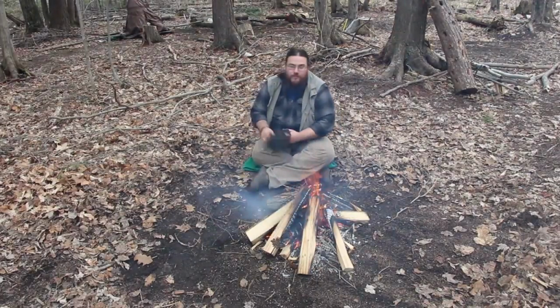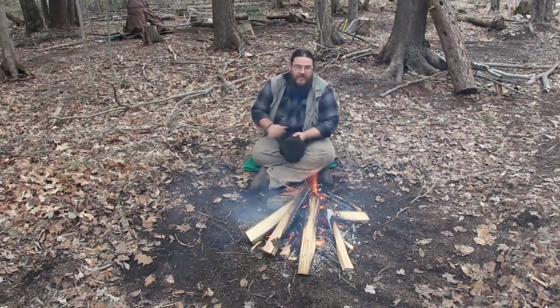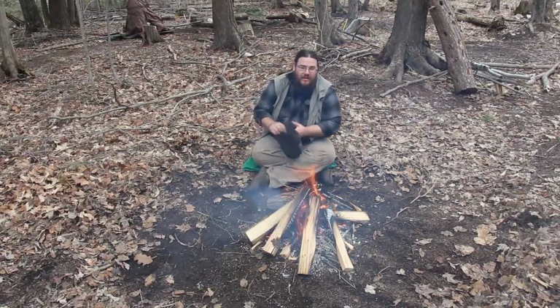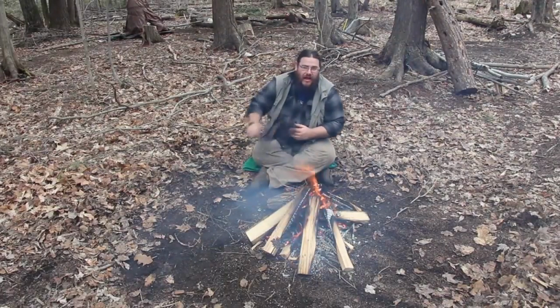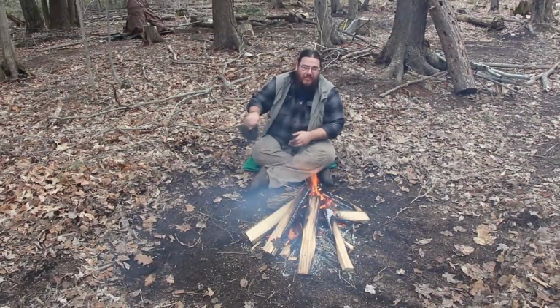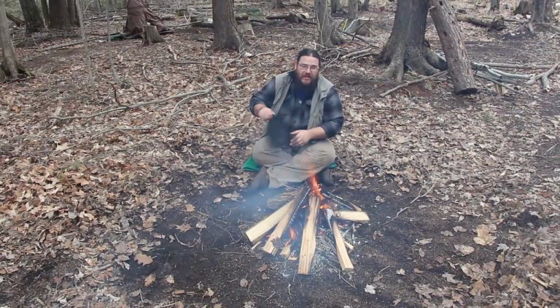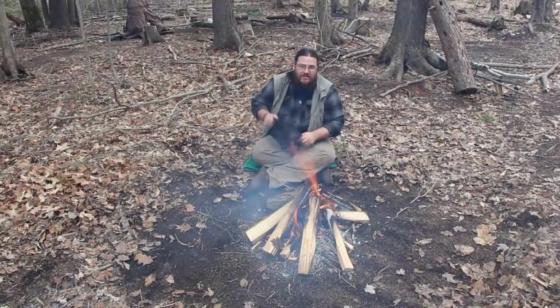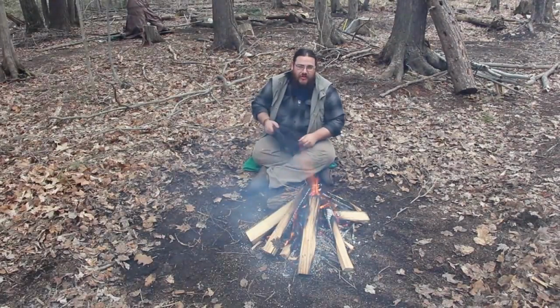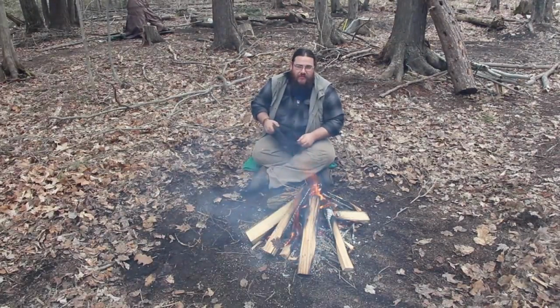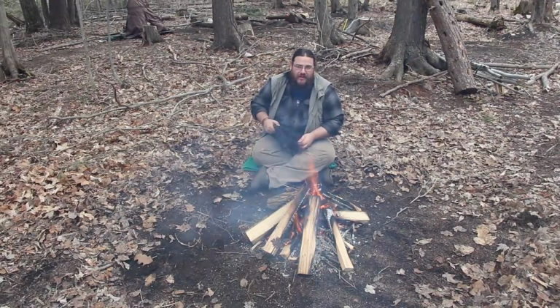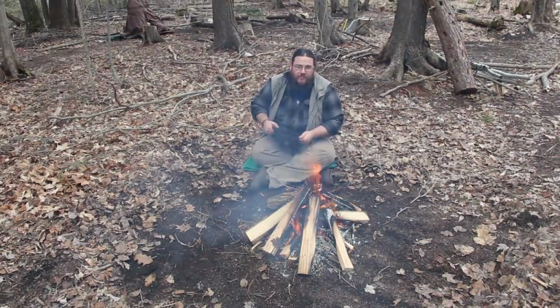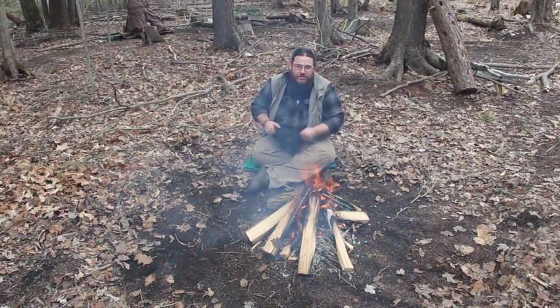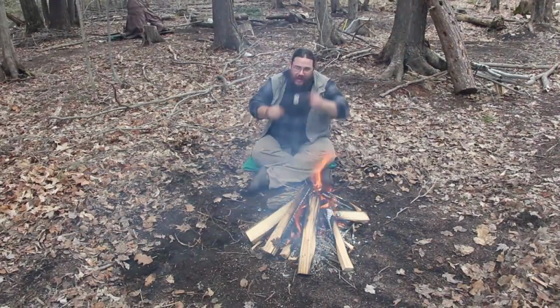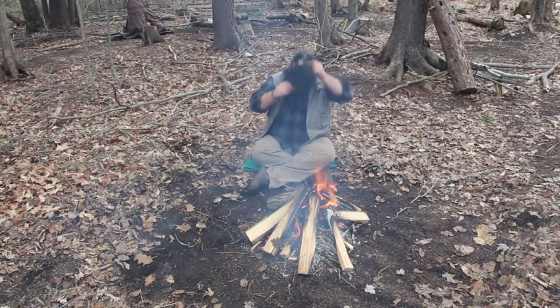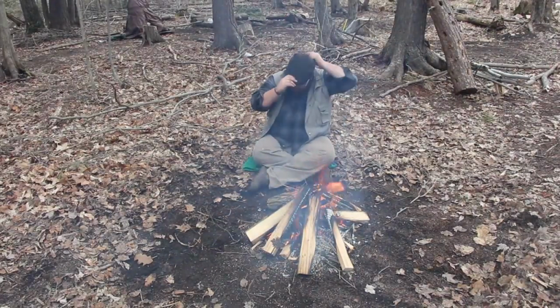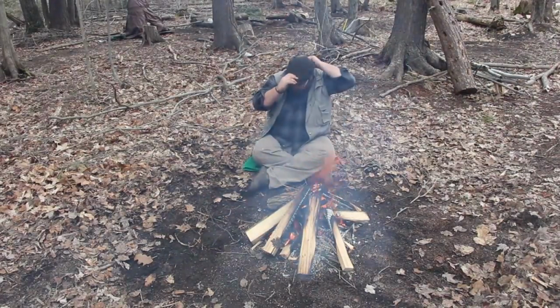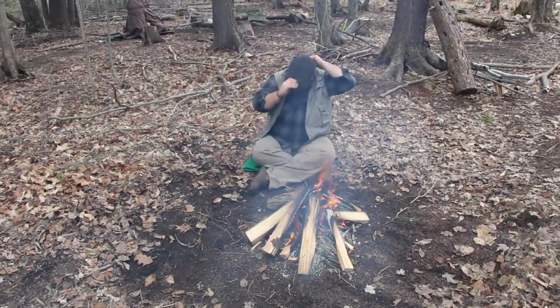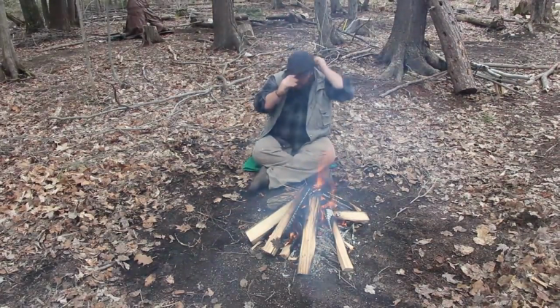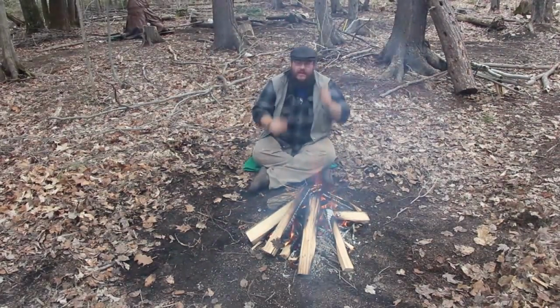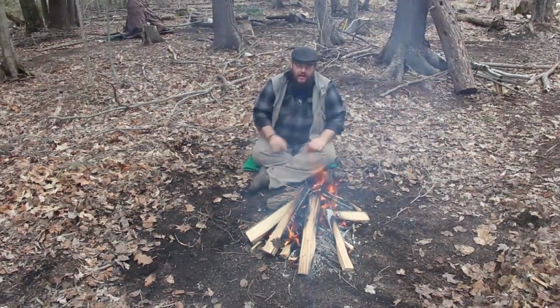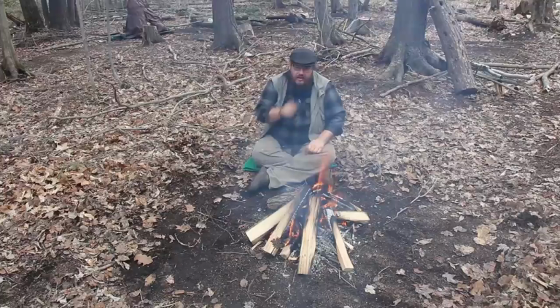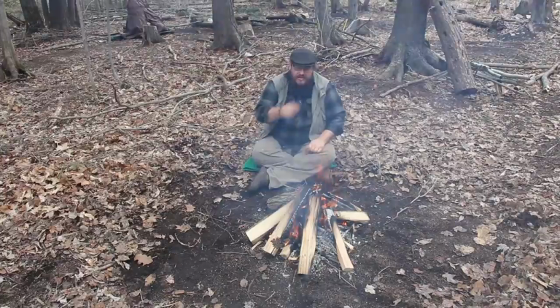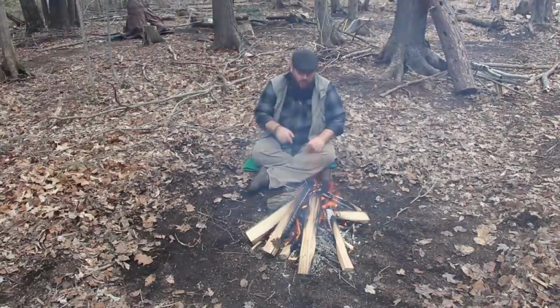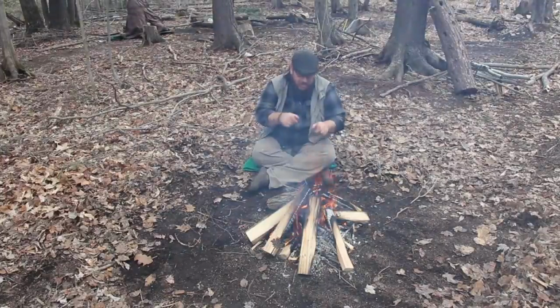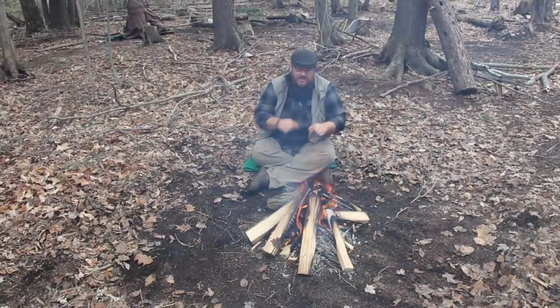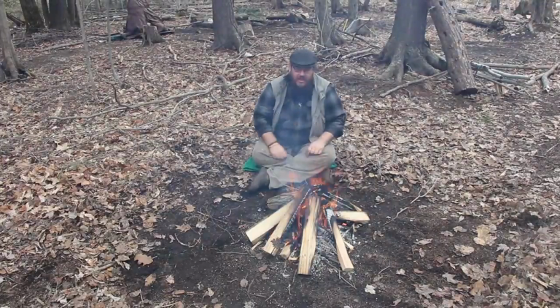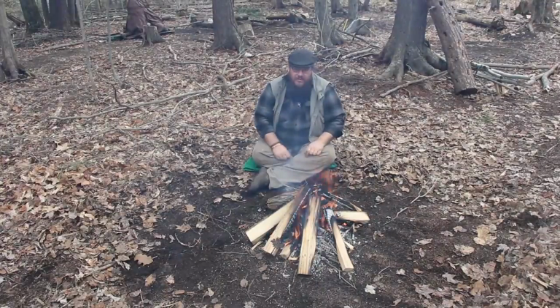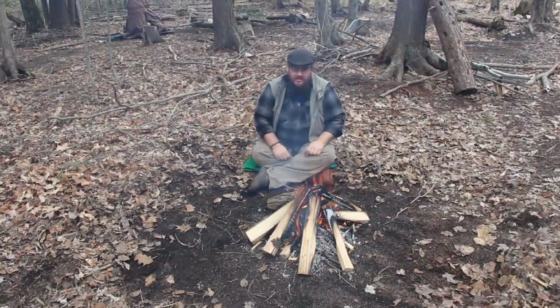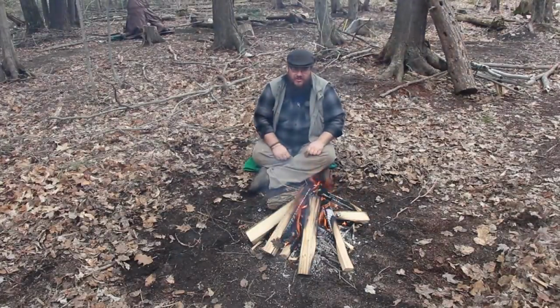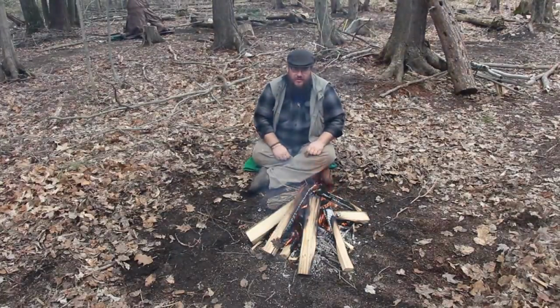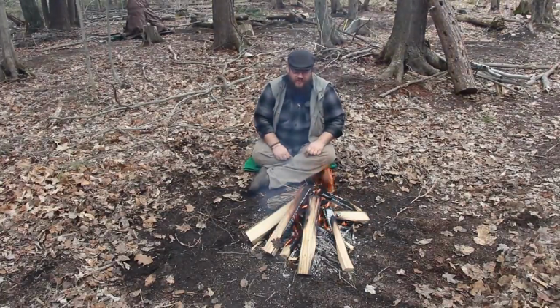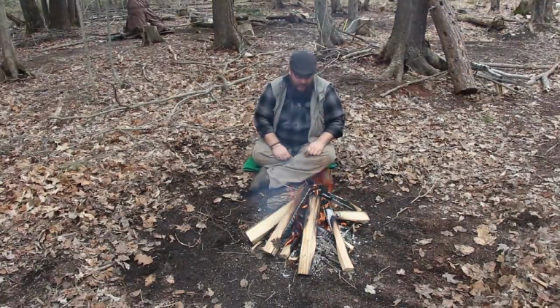I'm Caleb Musgrave from Canadian Bush Drop. Thanks for watching — now I'm going to start enjoying the fire.